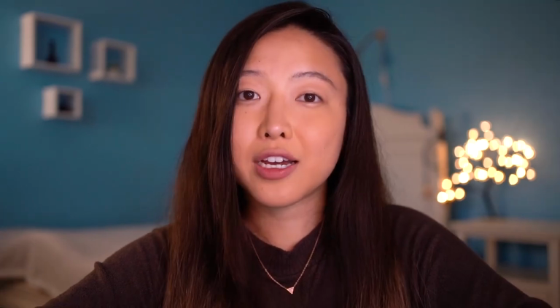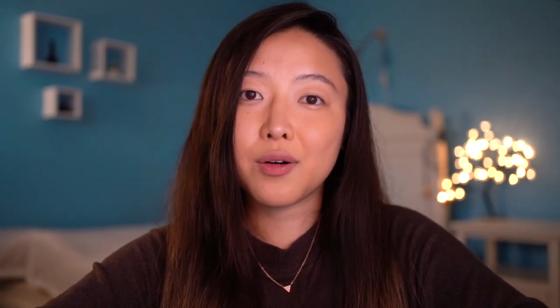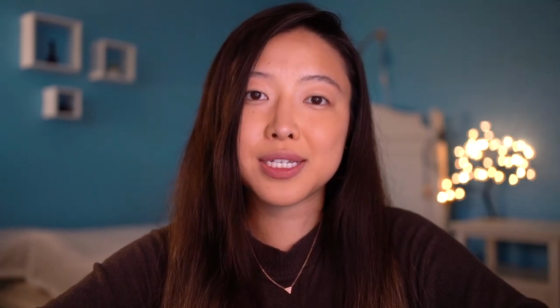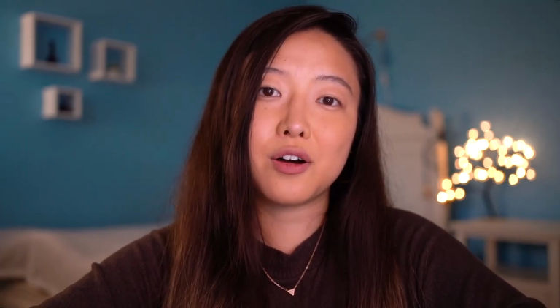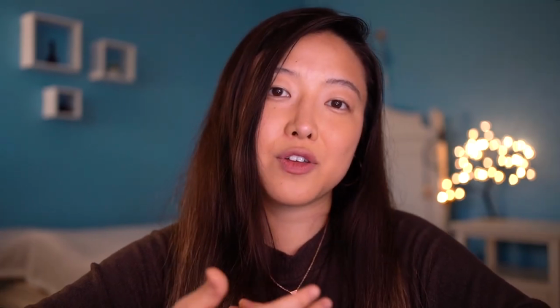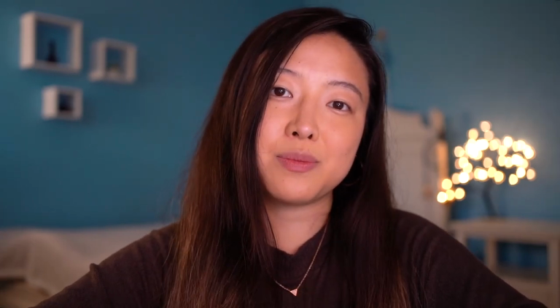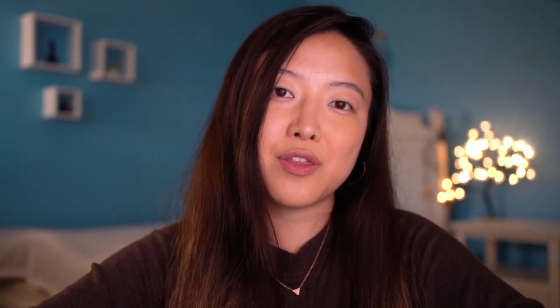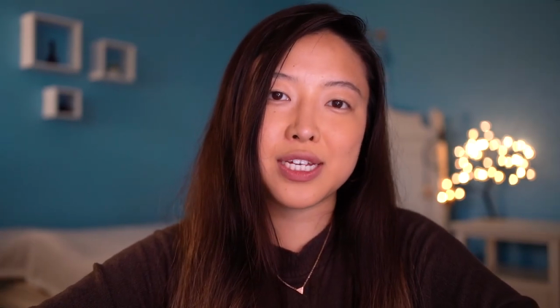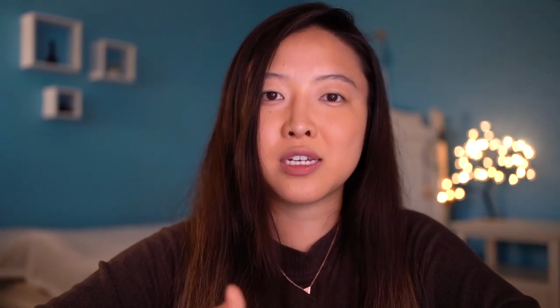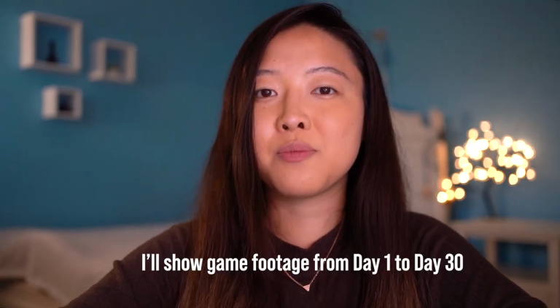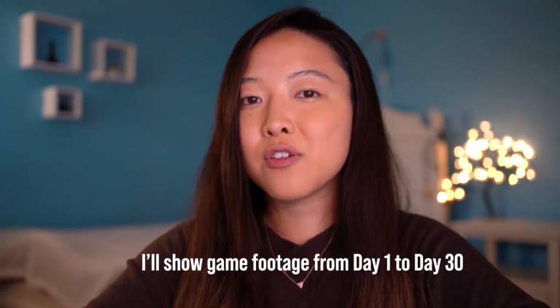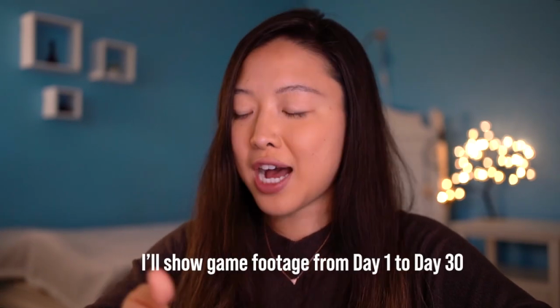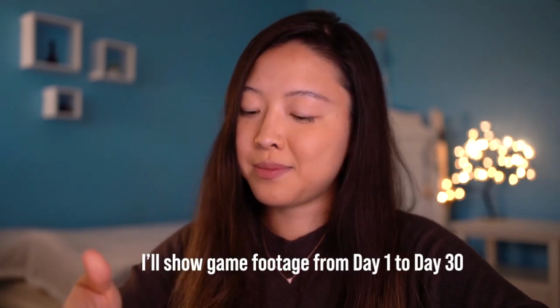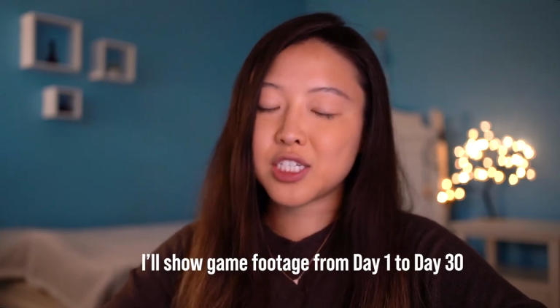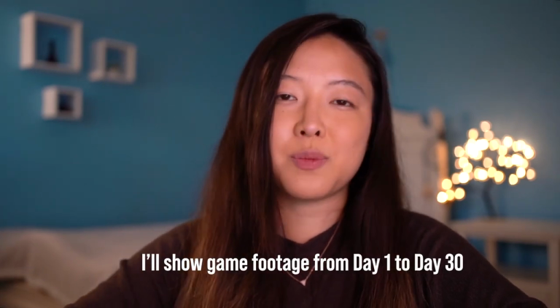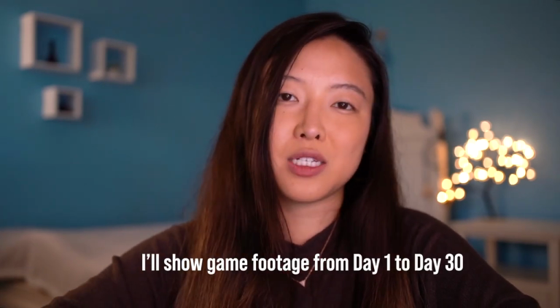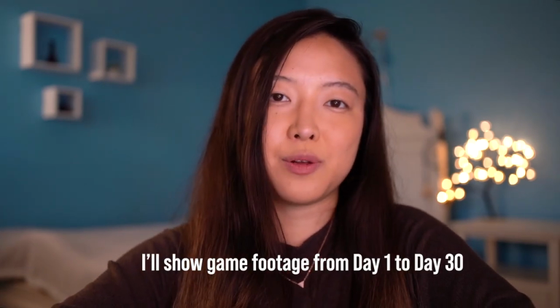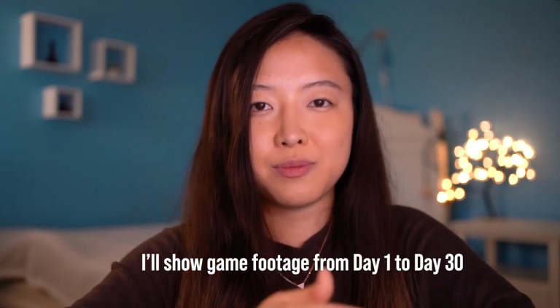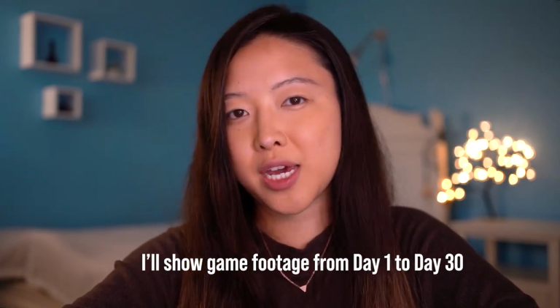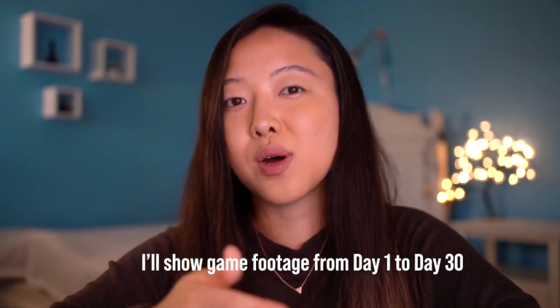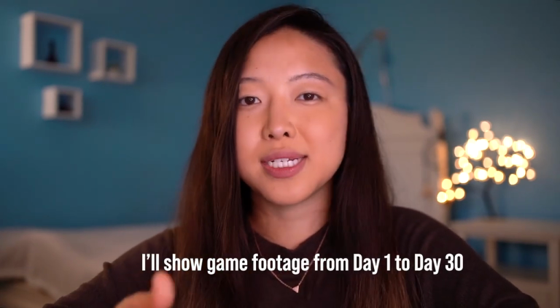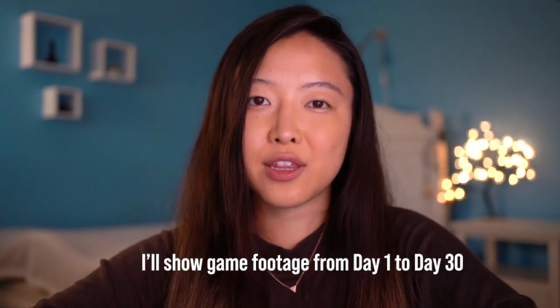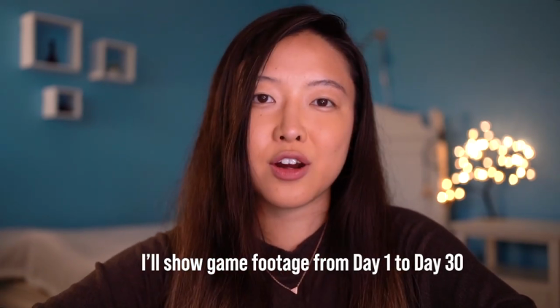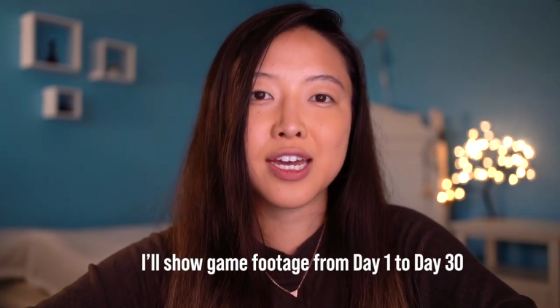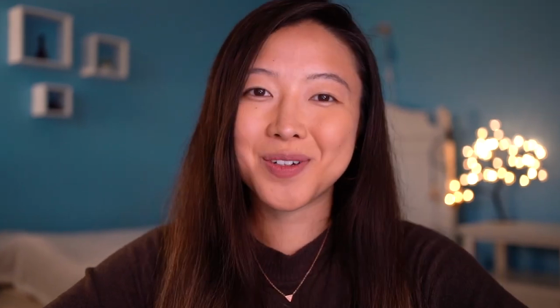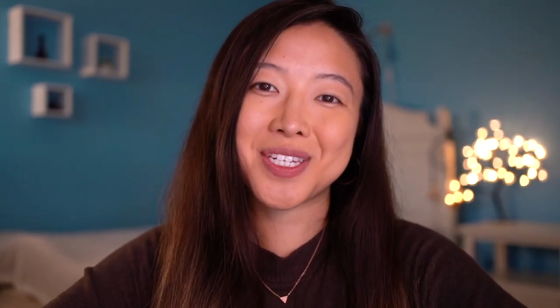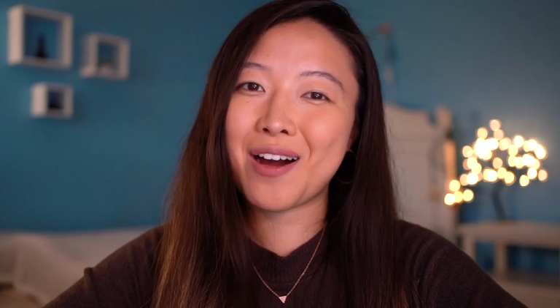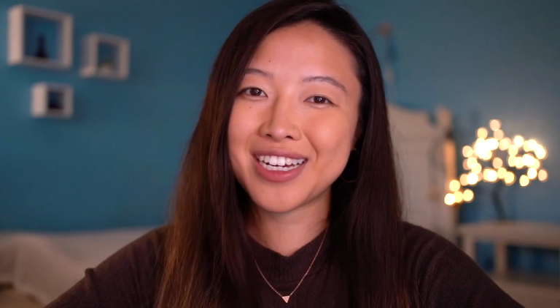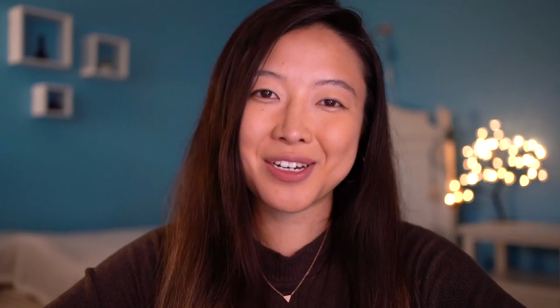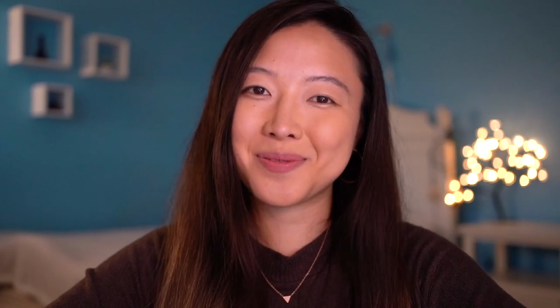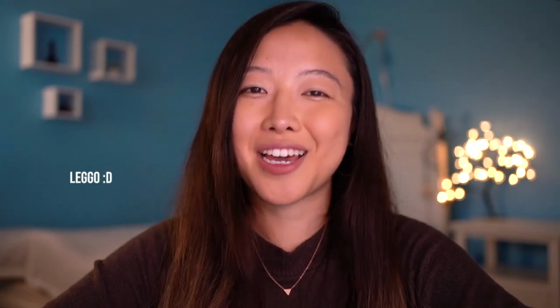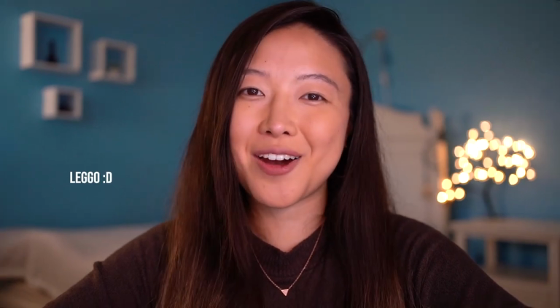Like always, the goal for this month is to improve as much as possible from day one to day 30. We'll see how I do. Let's go.